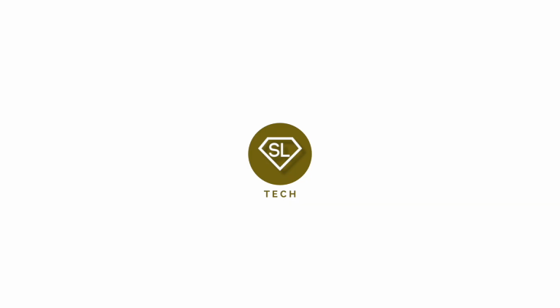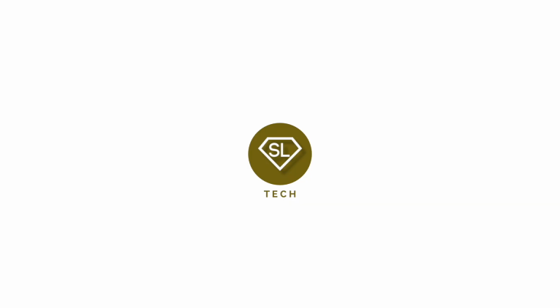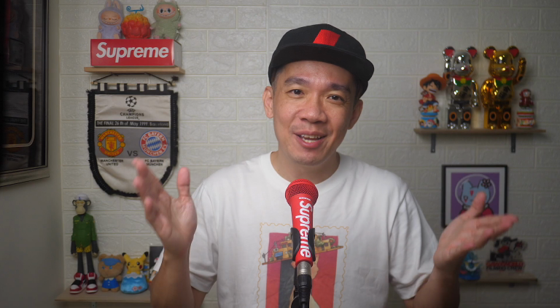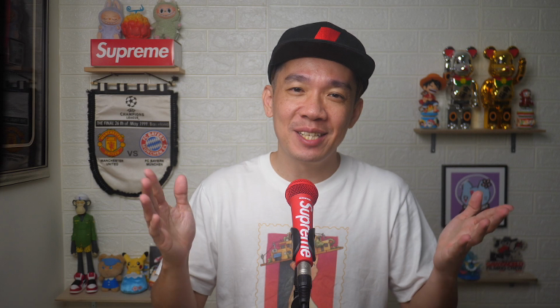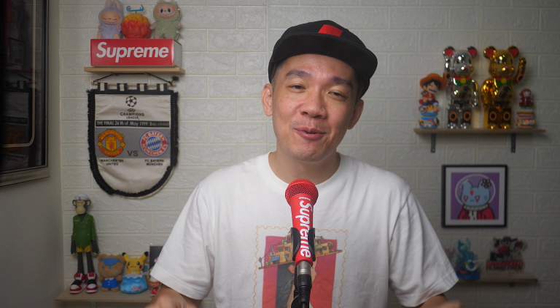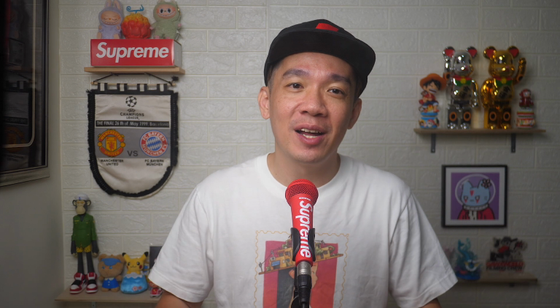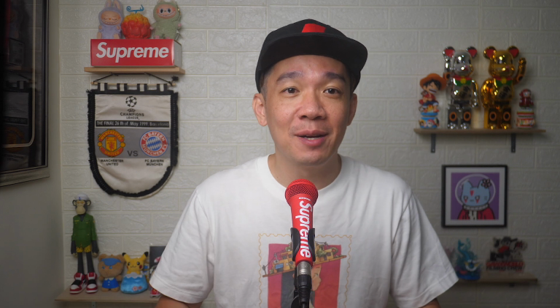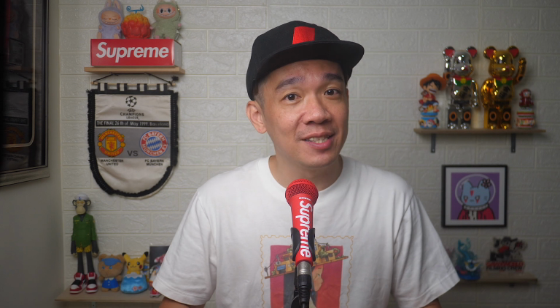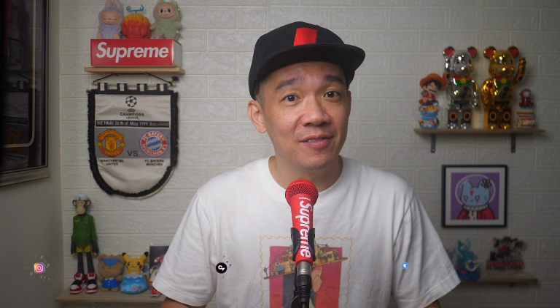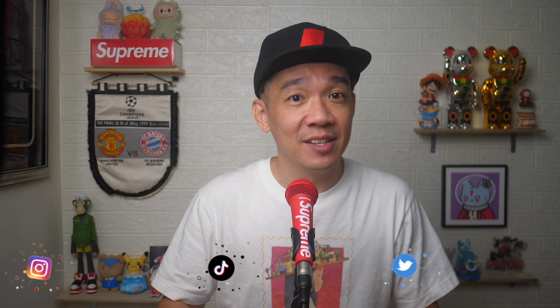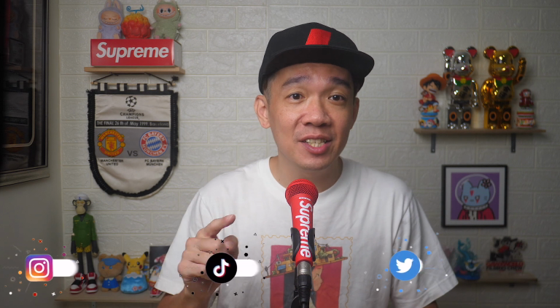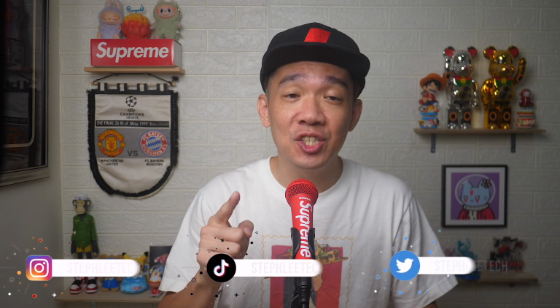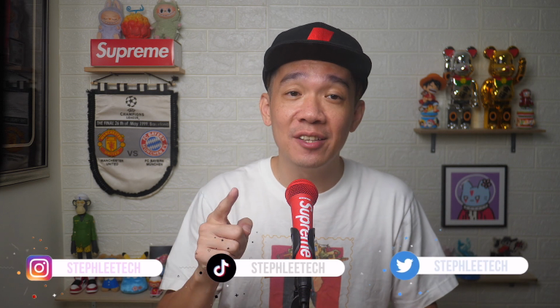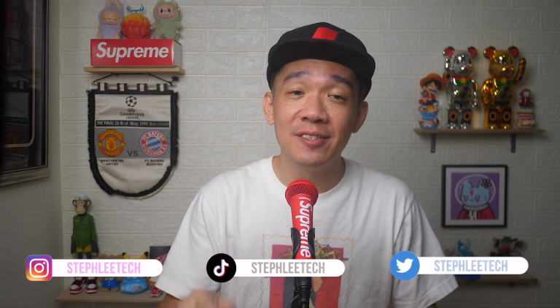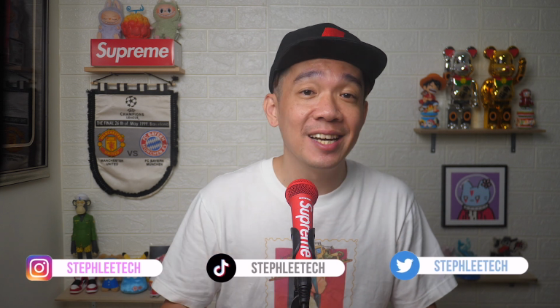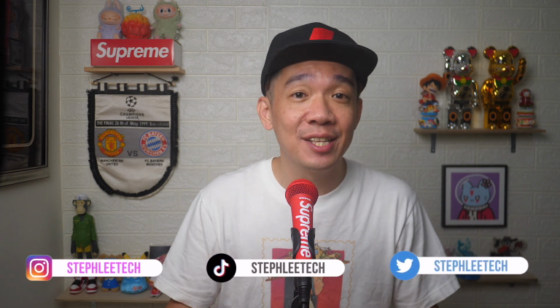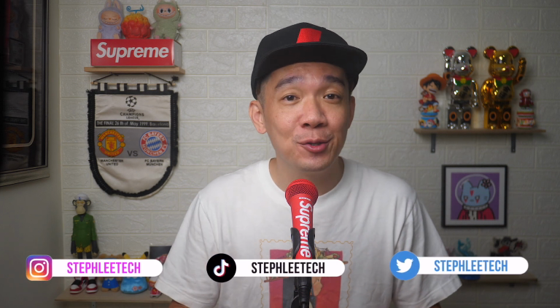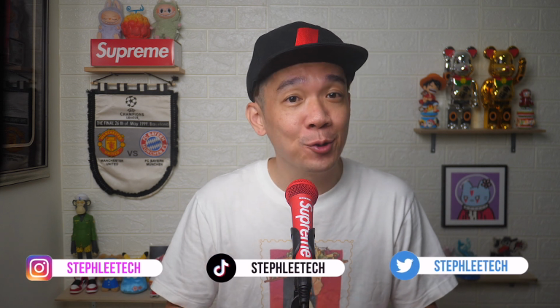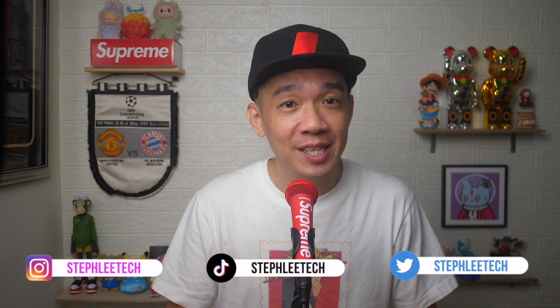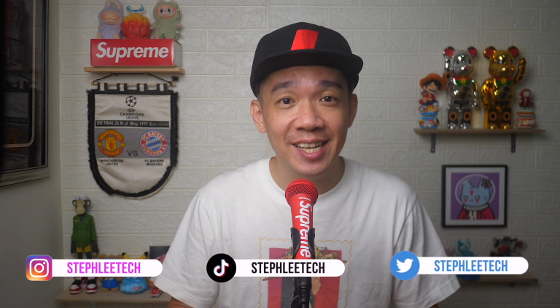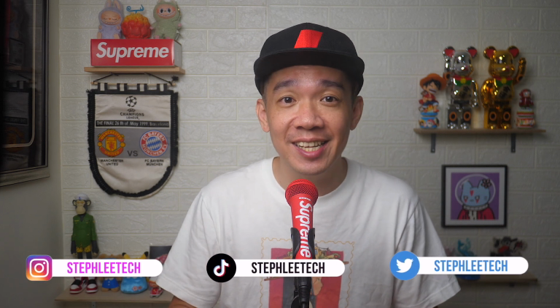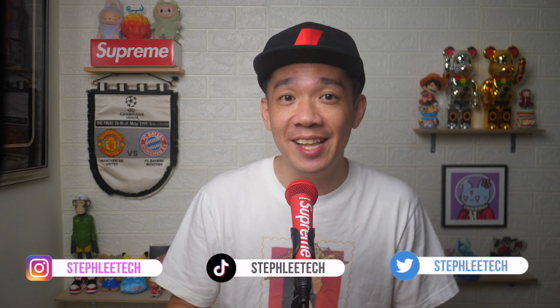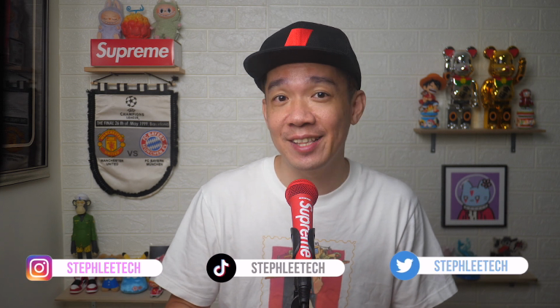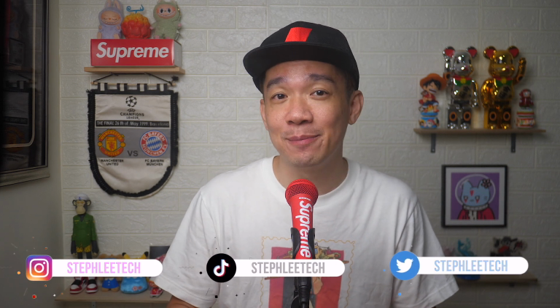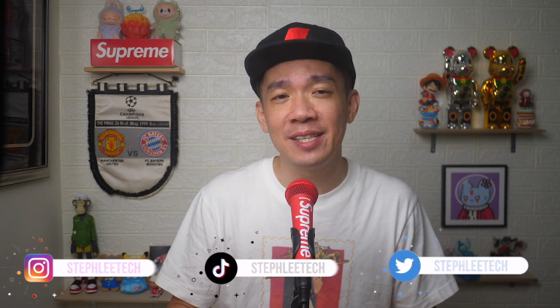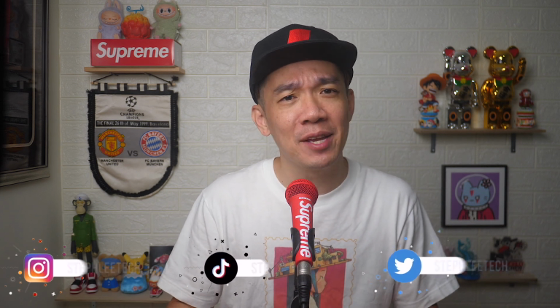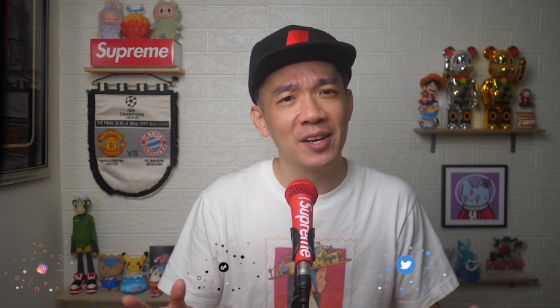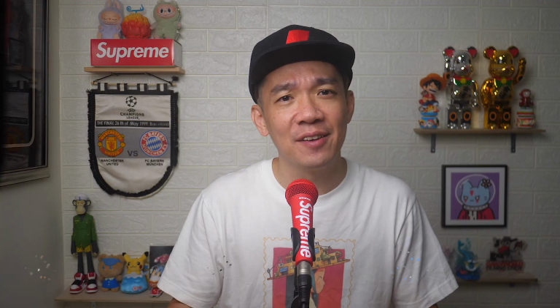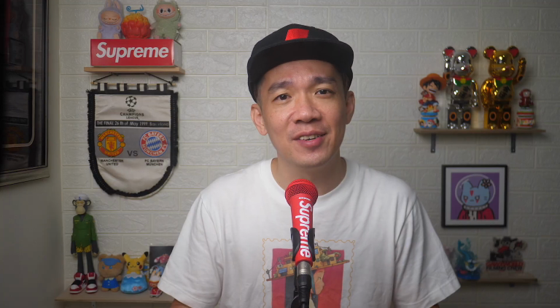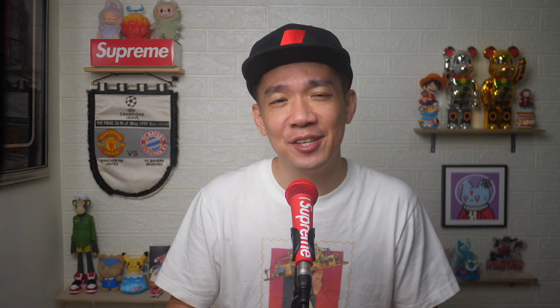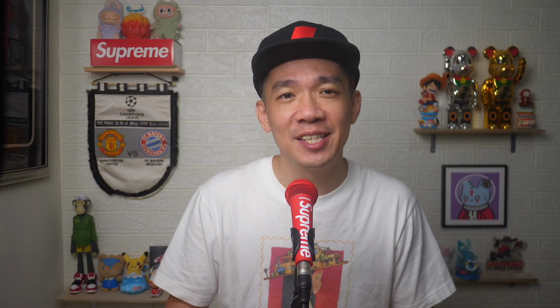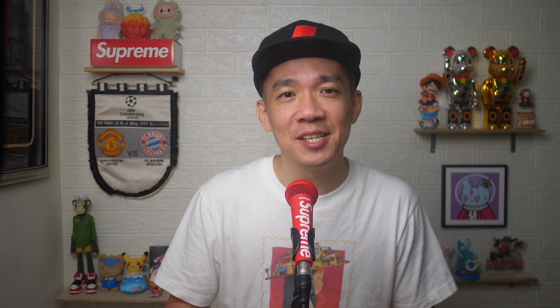Hey, what's up everyone? I'm Steph and in this channel, I teach you quick daily tech tips that make your life a little easier.